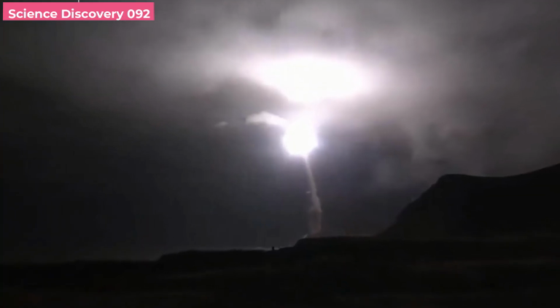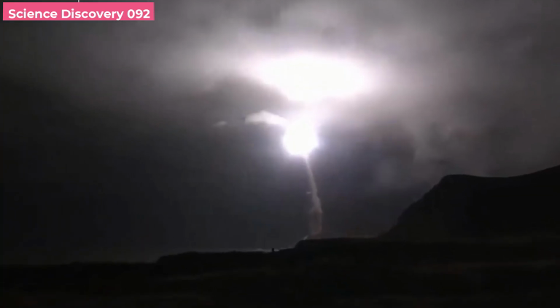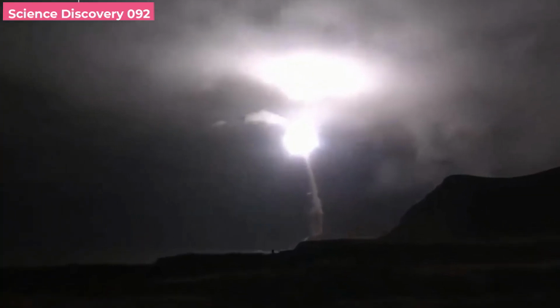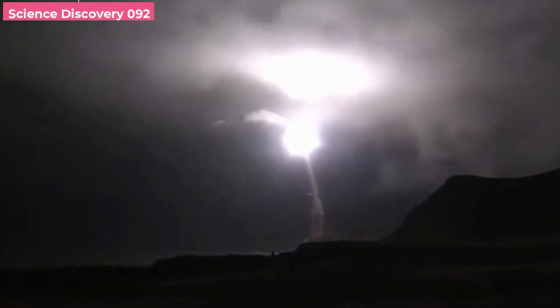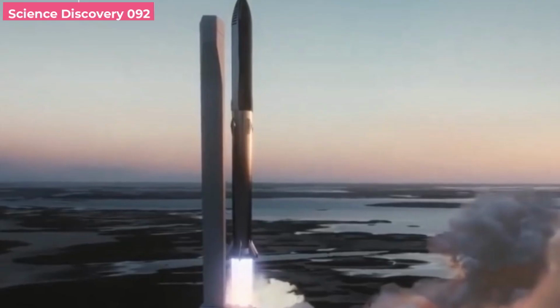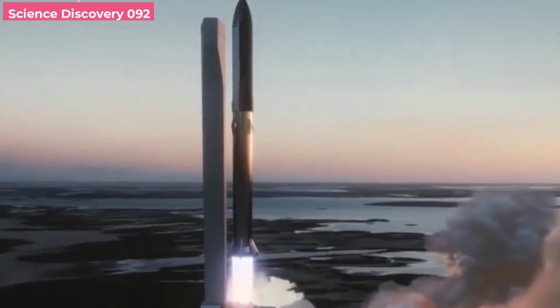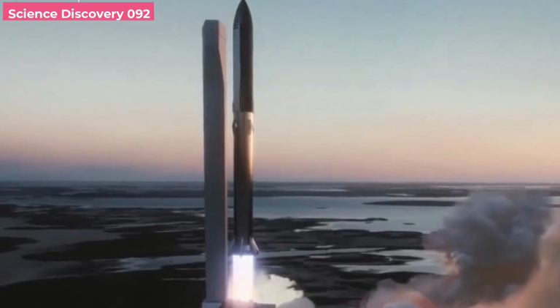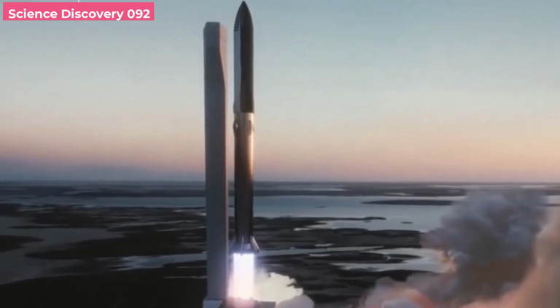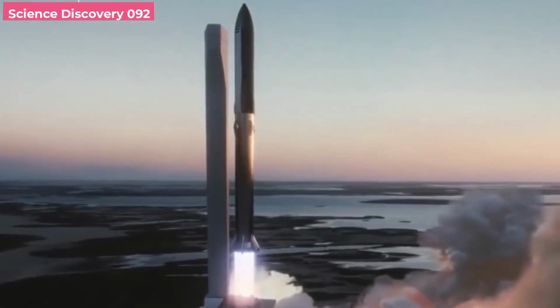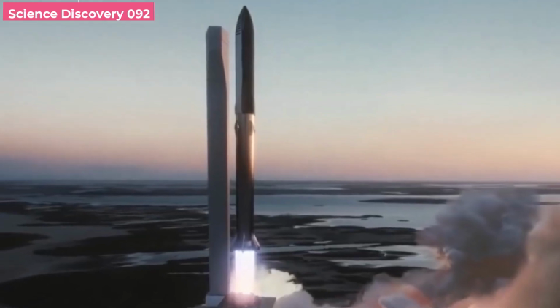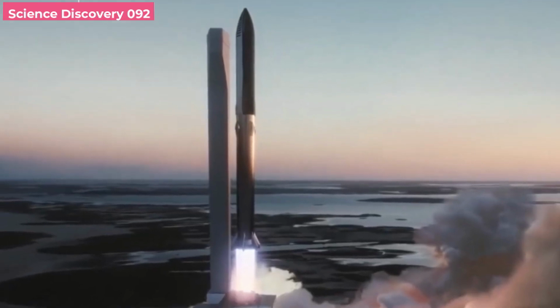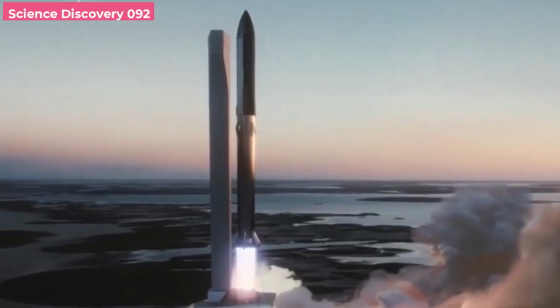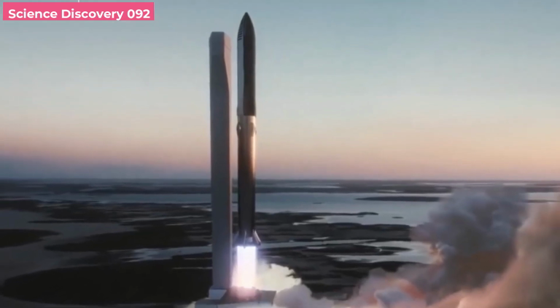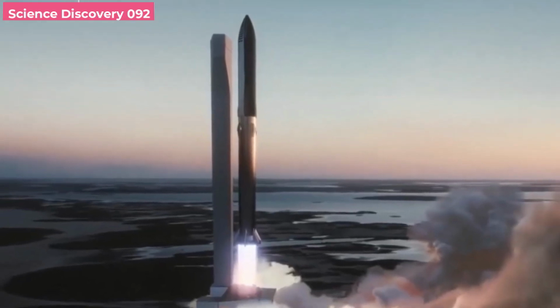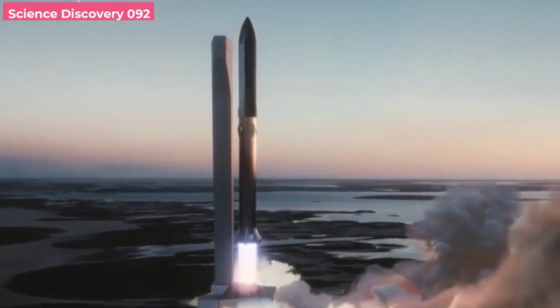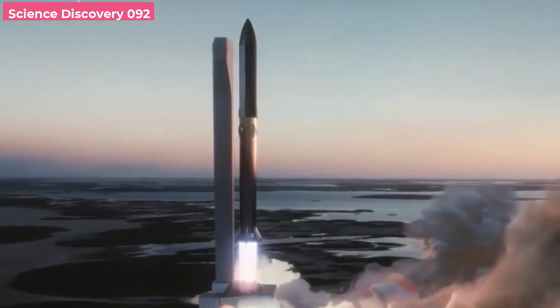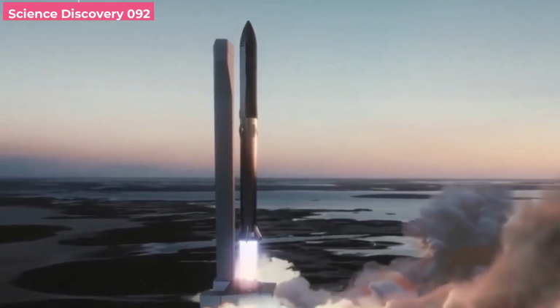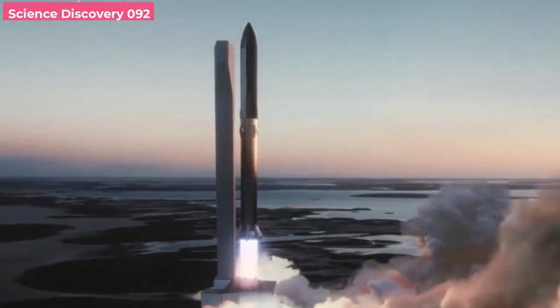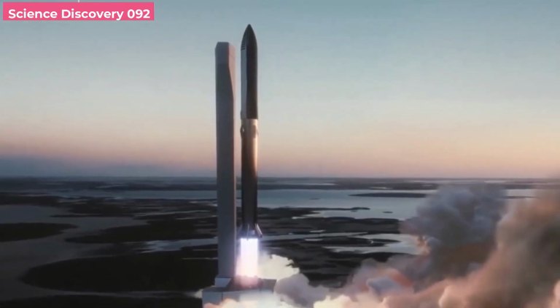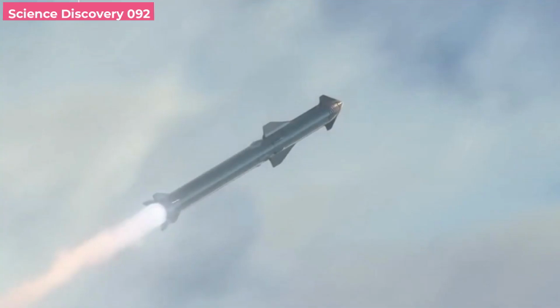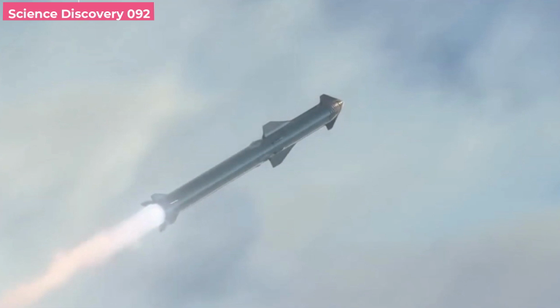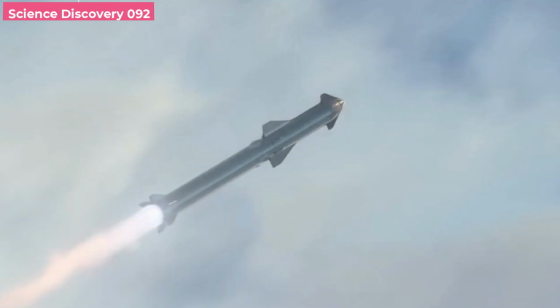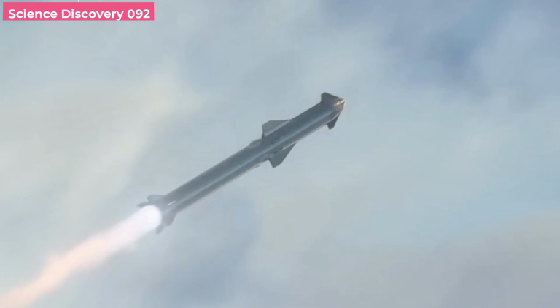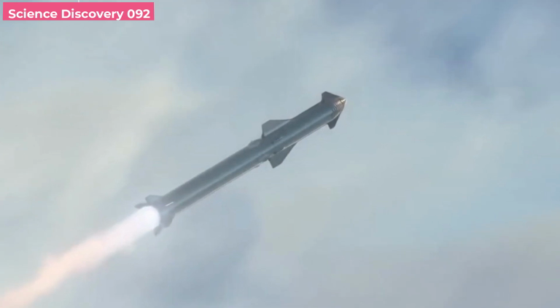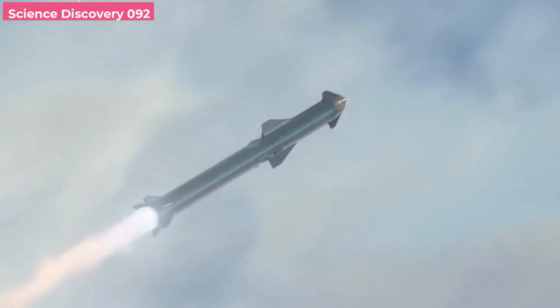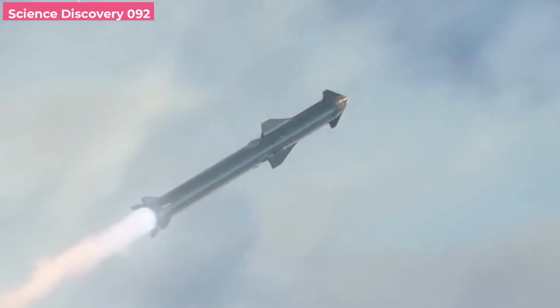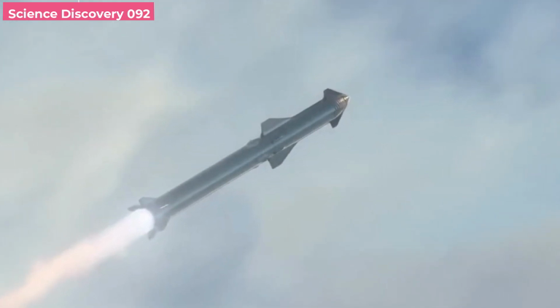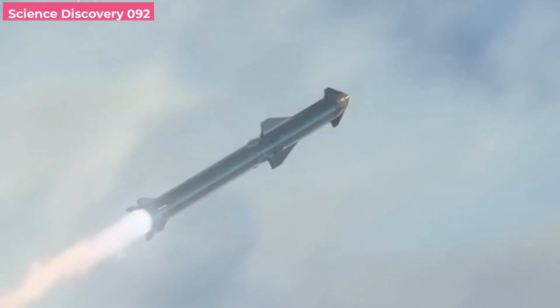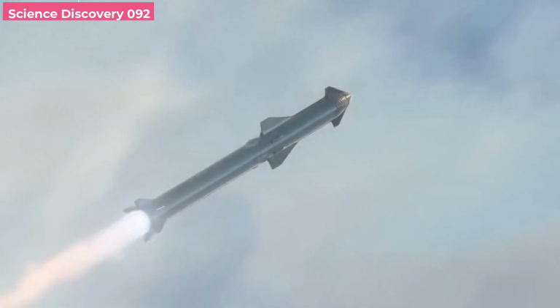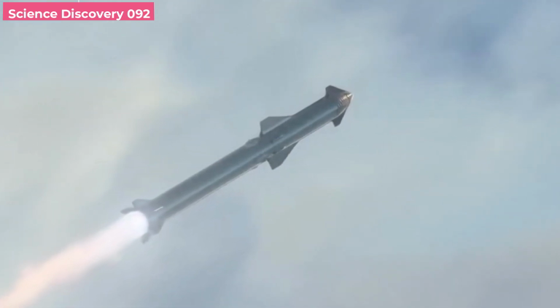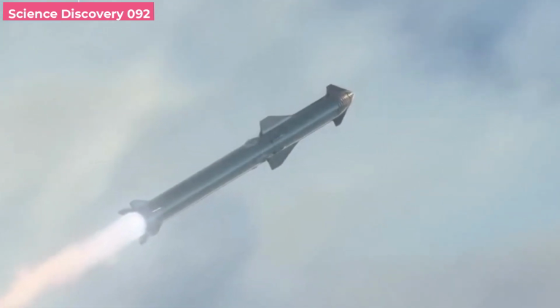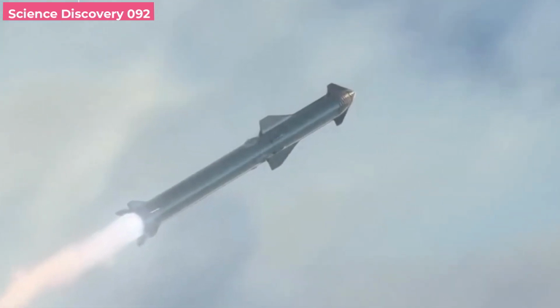At NASA's Wallops Island spaceport in Virginia, prototype hypersonic rocket parts were tested.